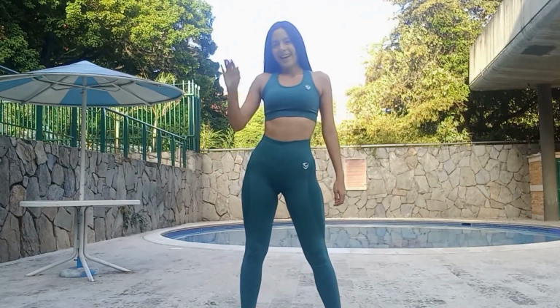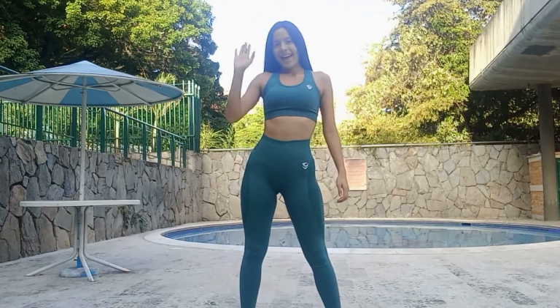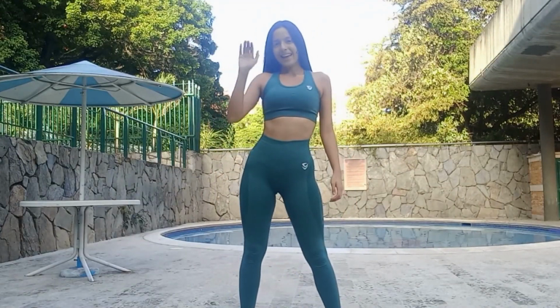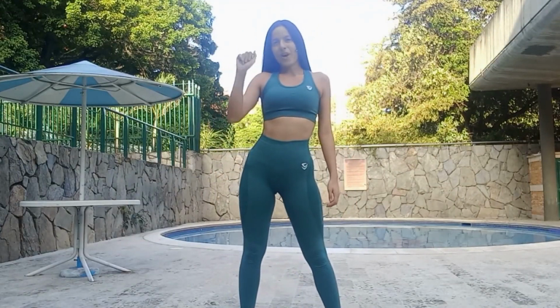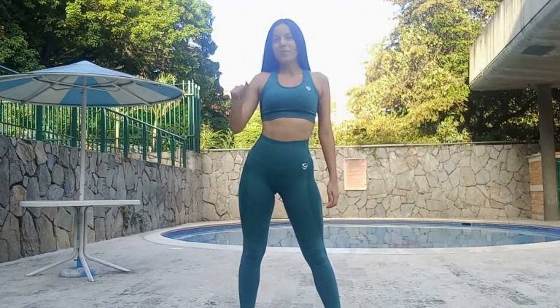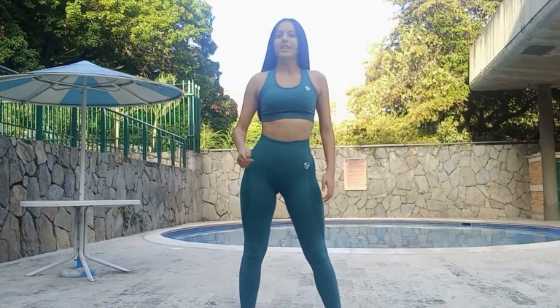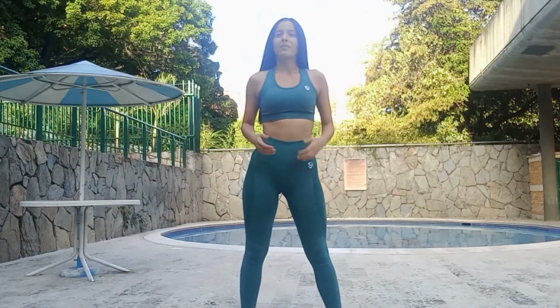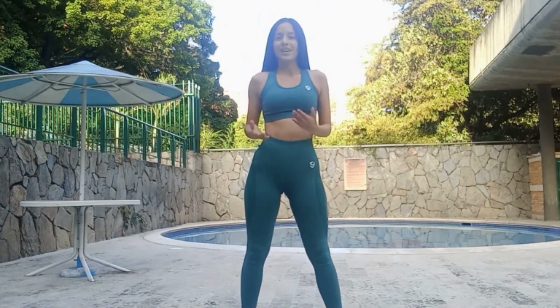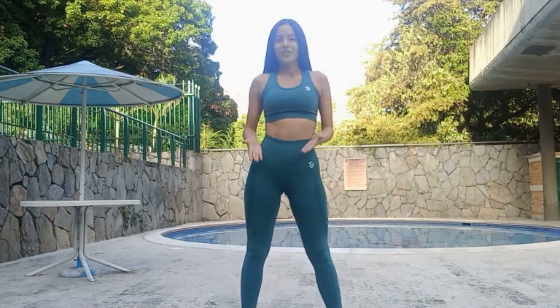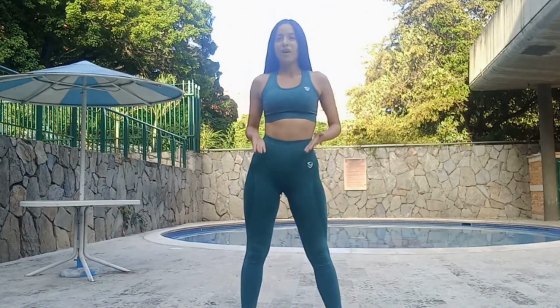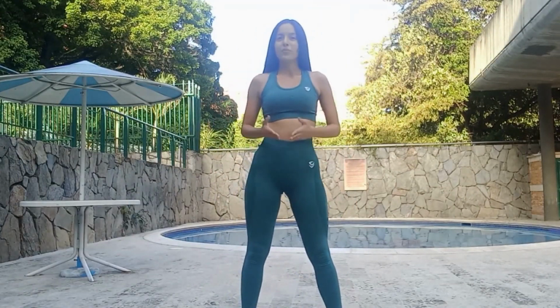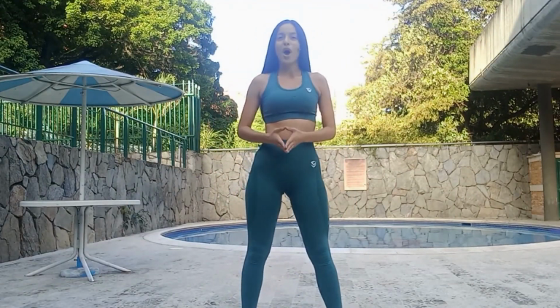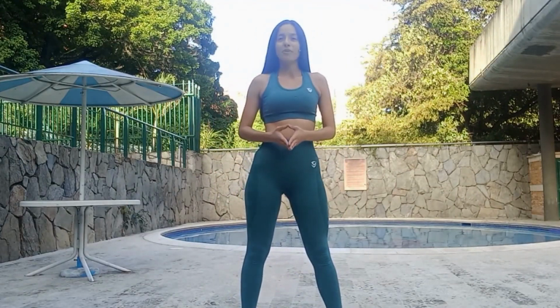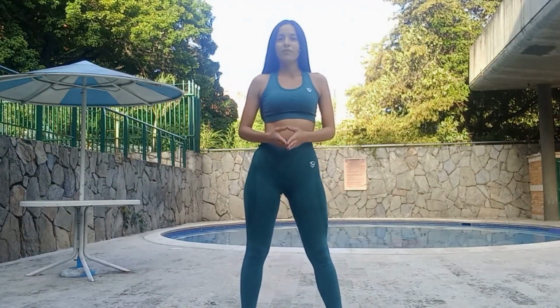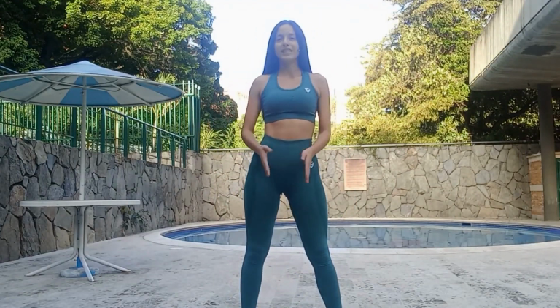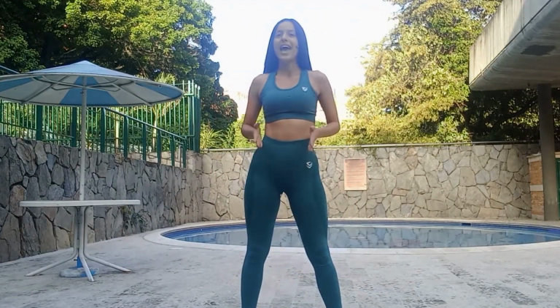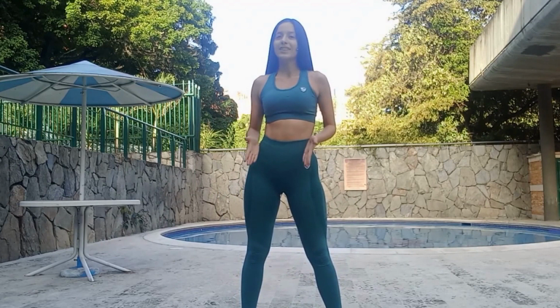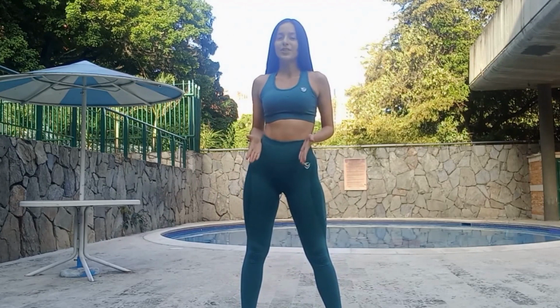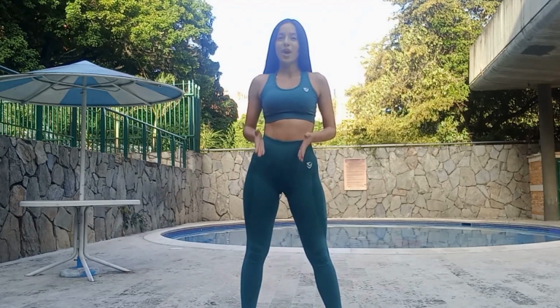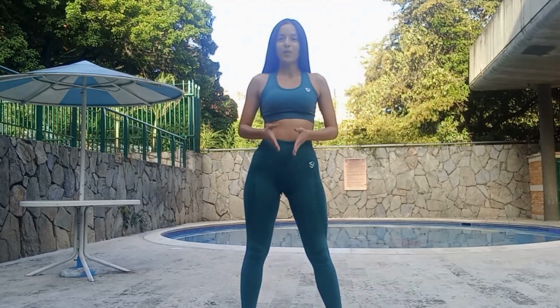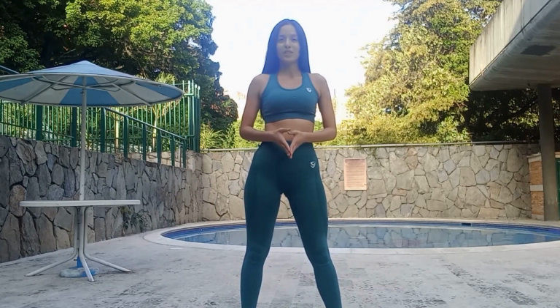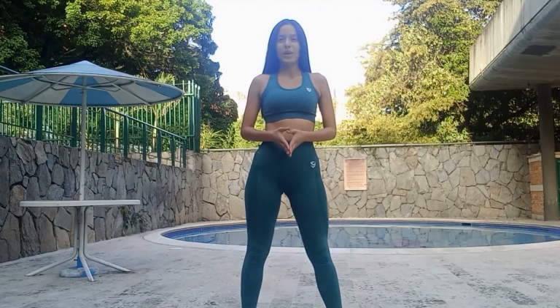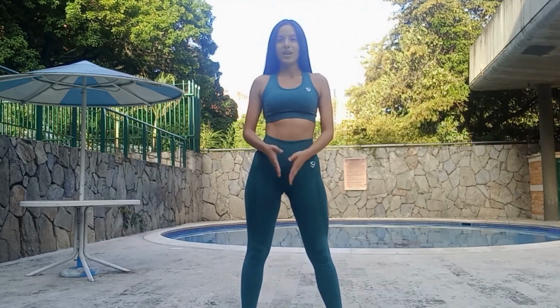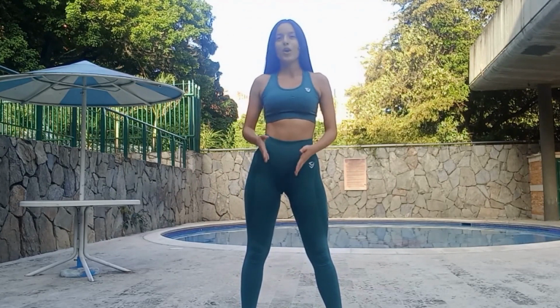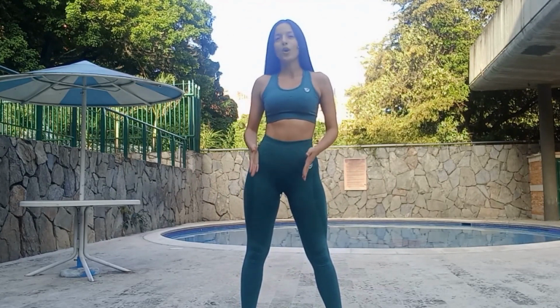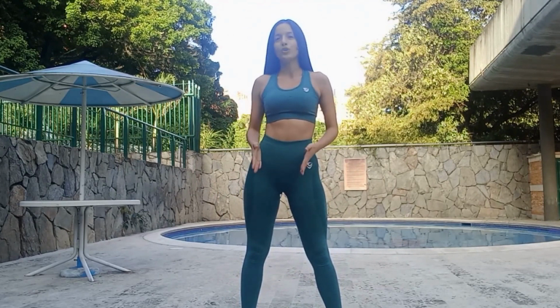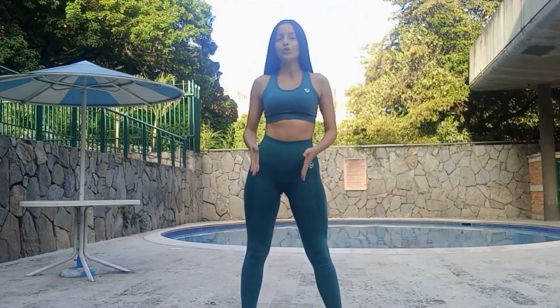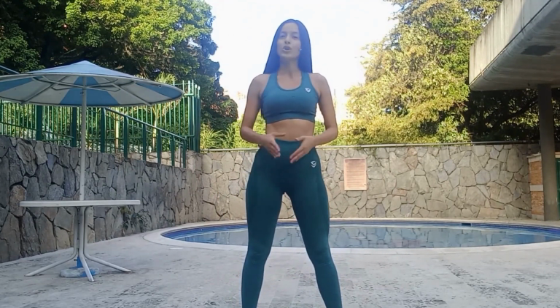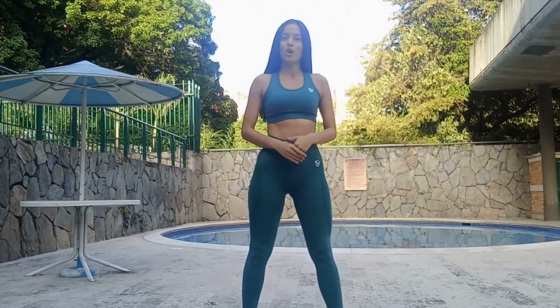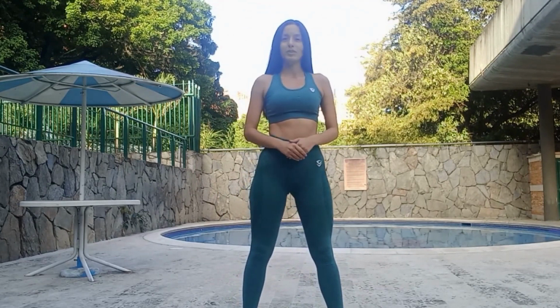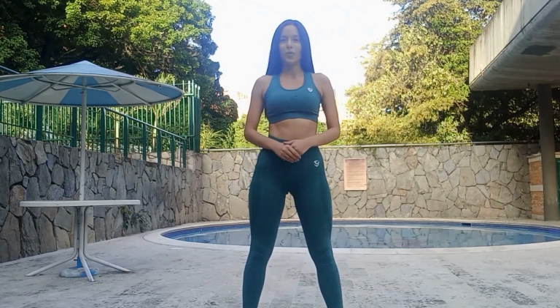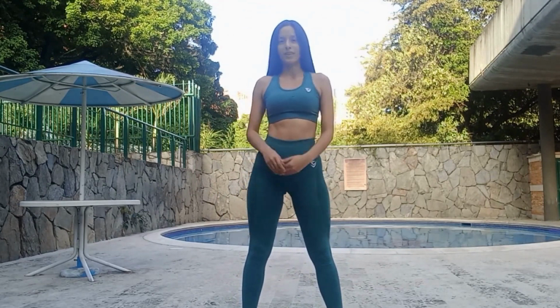Hello, my name is Andrea from Come and Feet and today I will explain you how to do jump squats.